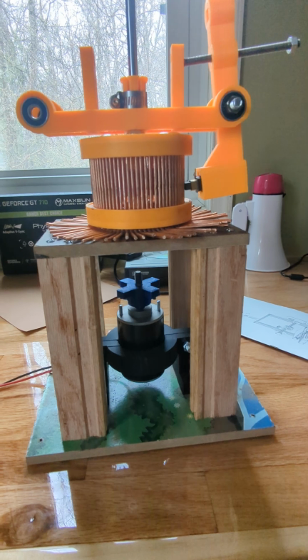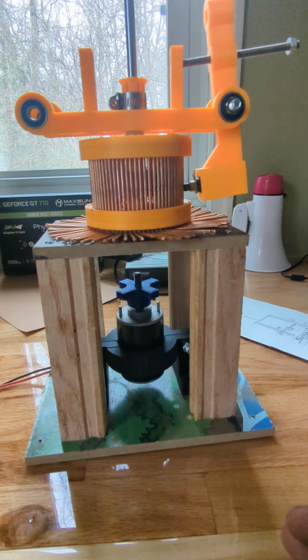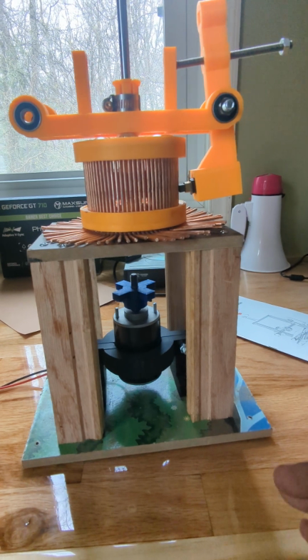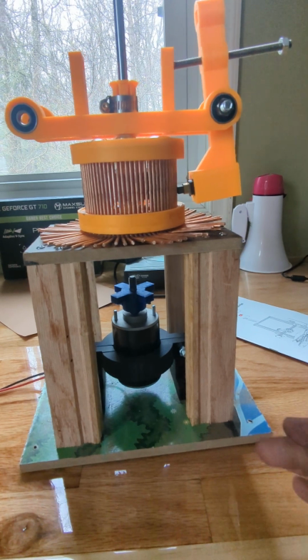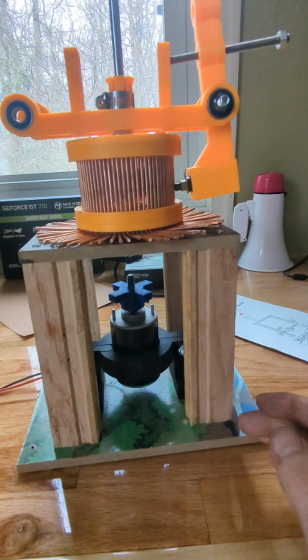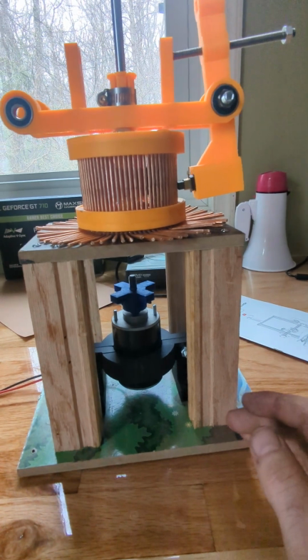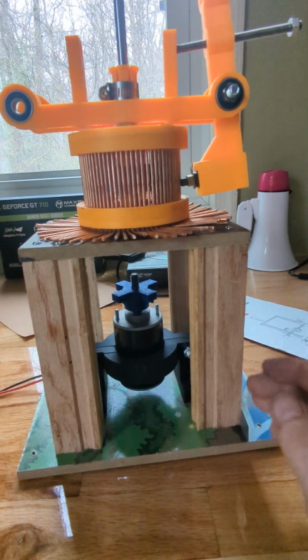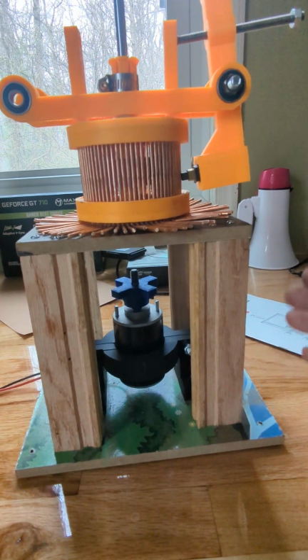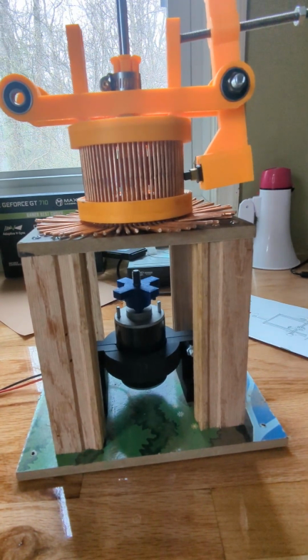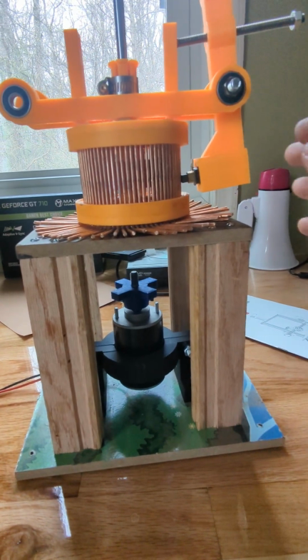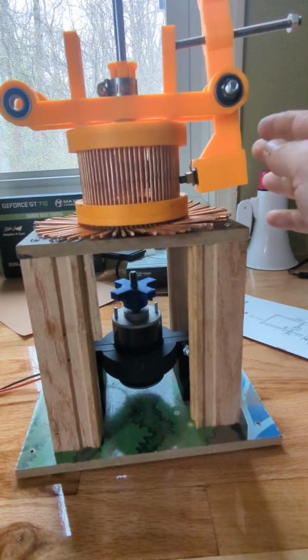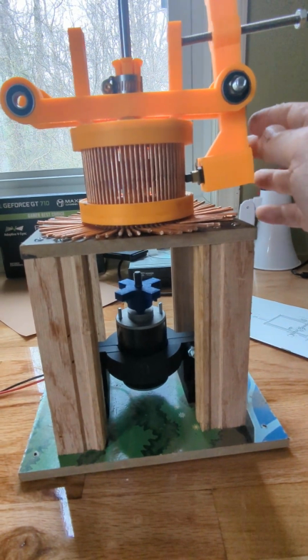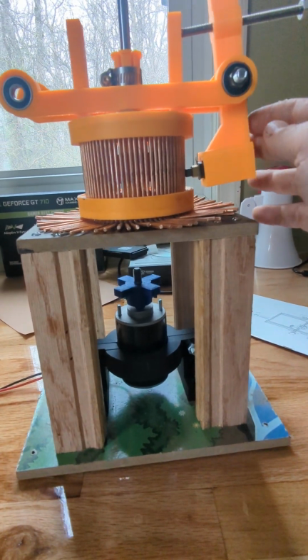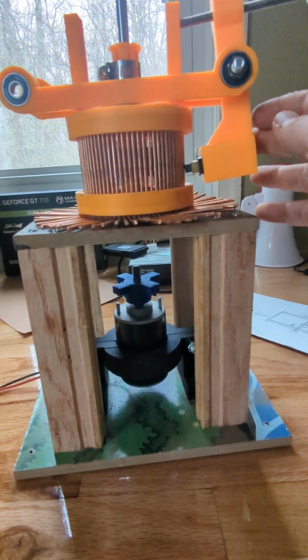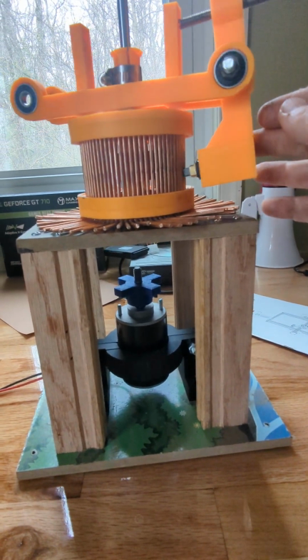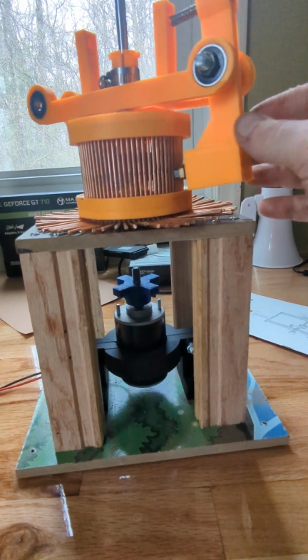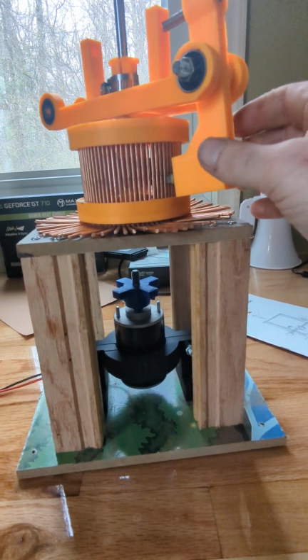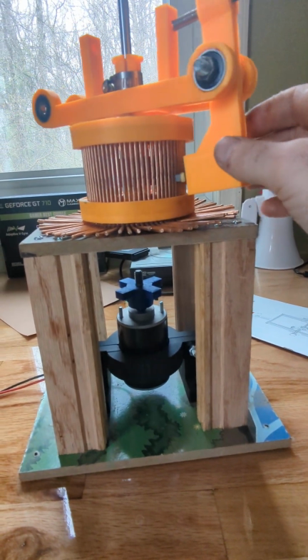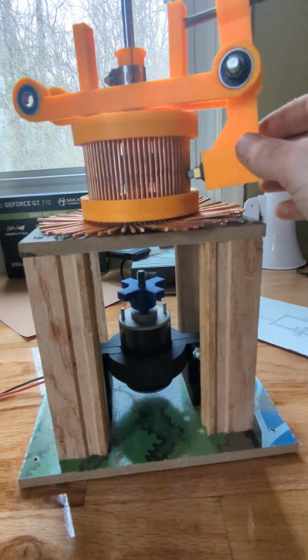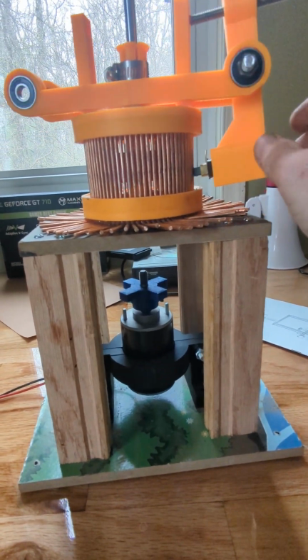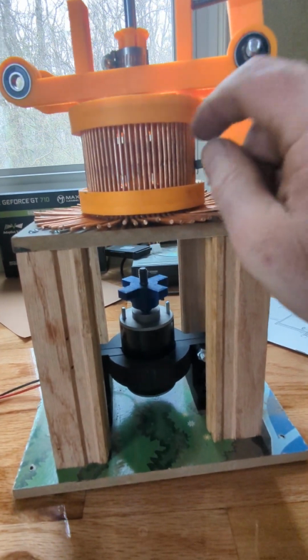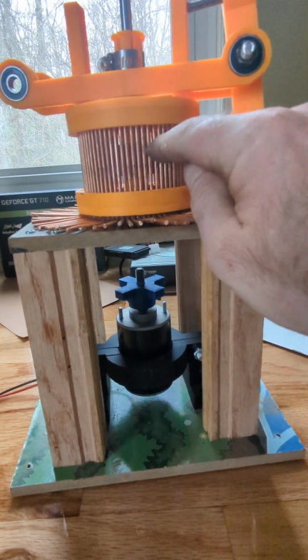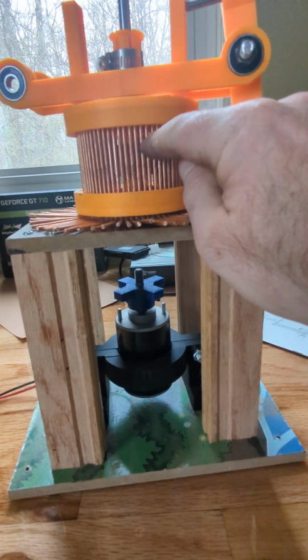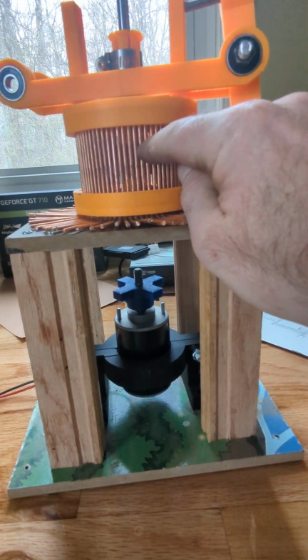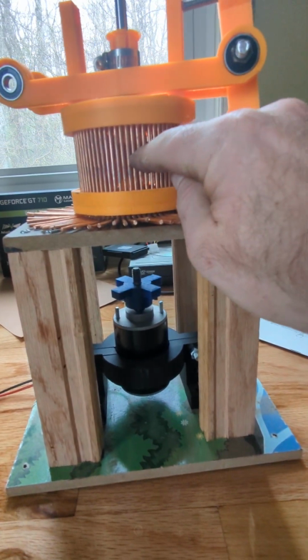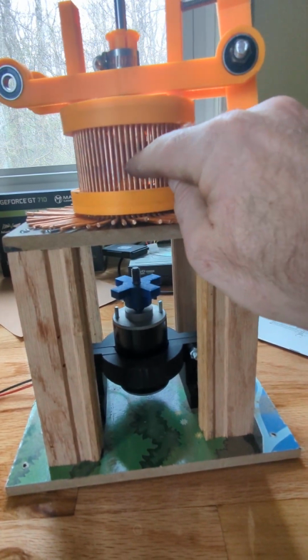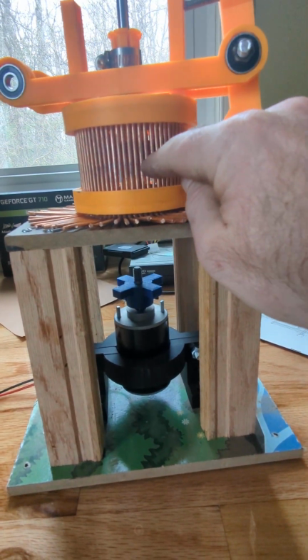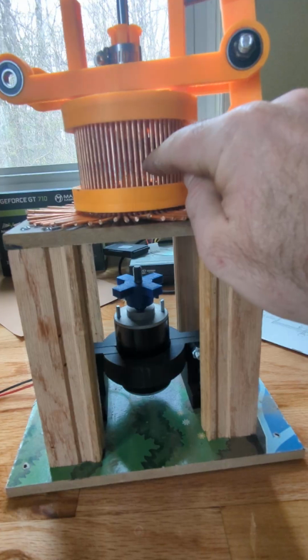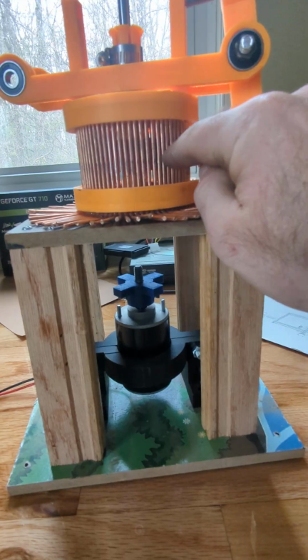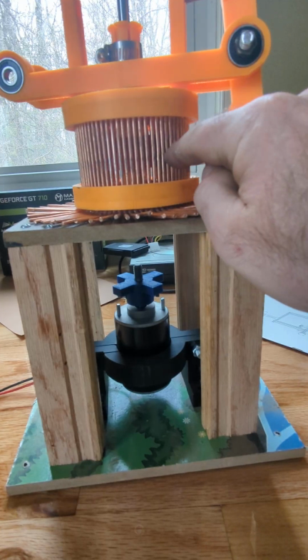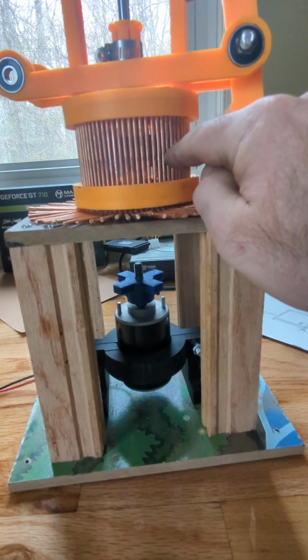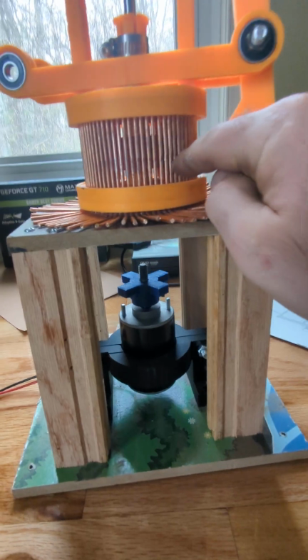Hey, this is Jim. I want to show what I'm building. This is a 72-contact commutator.